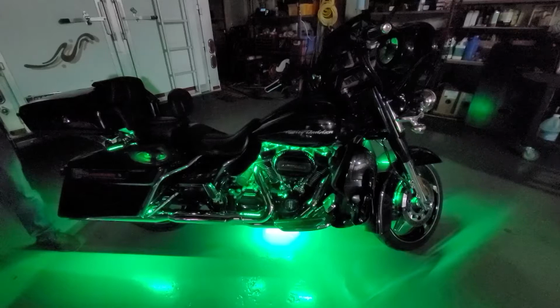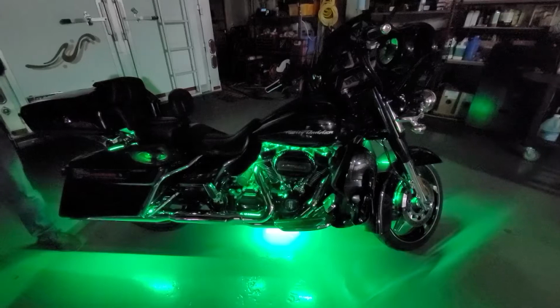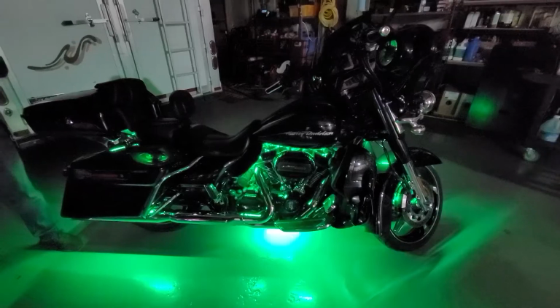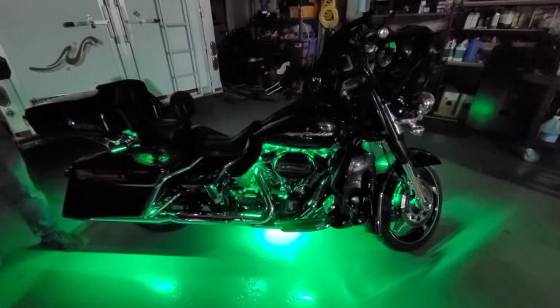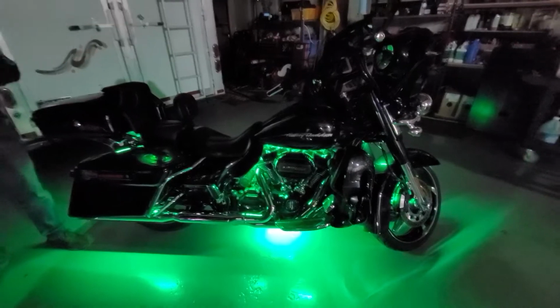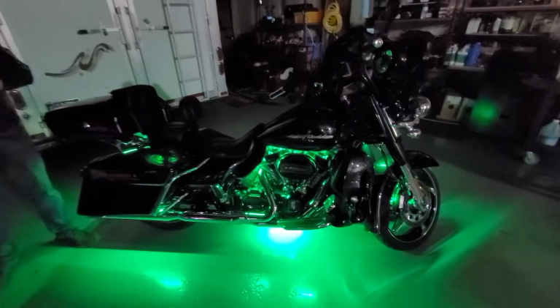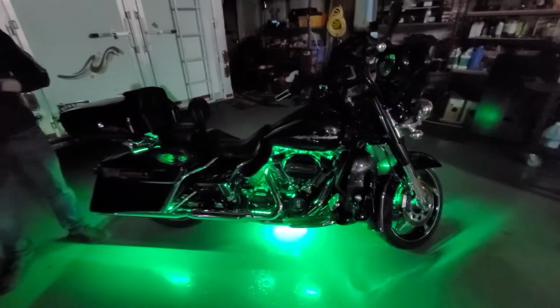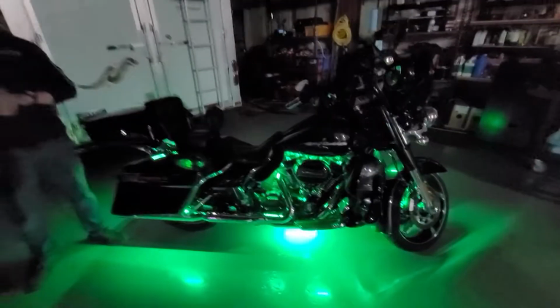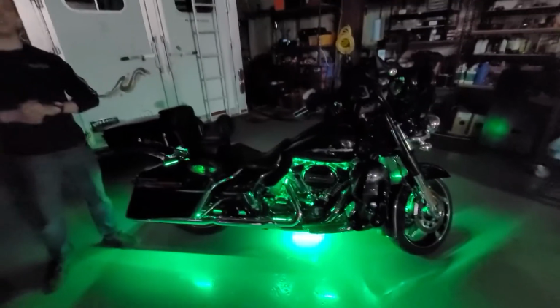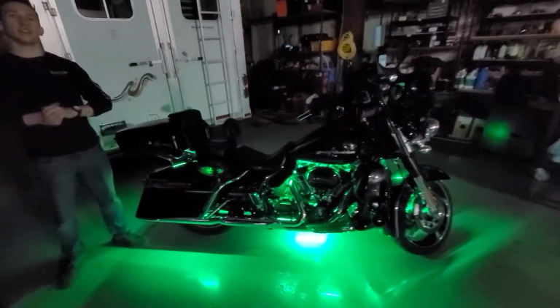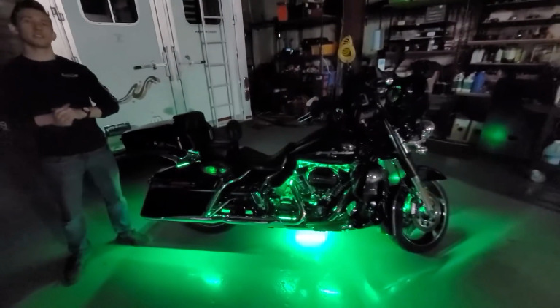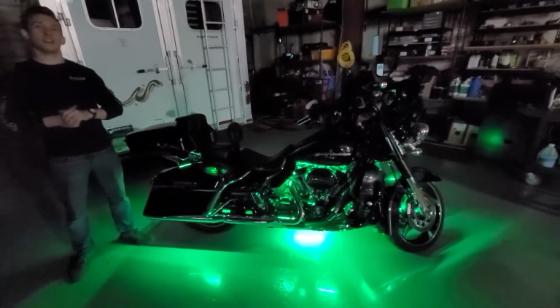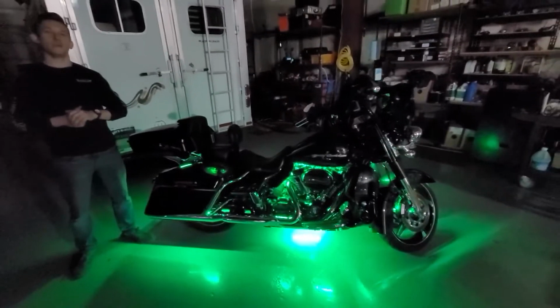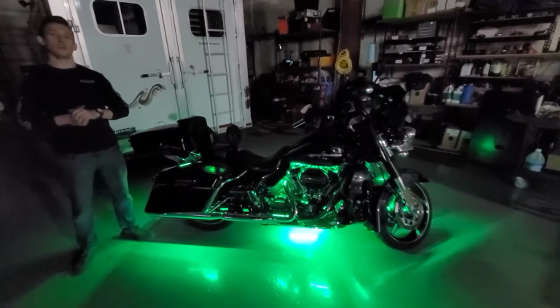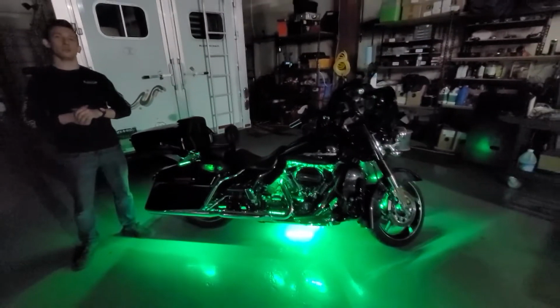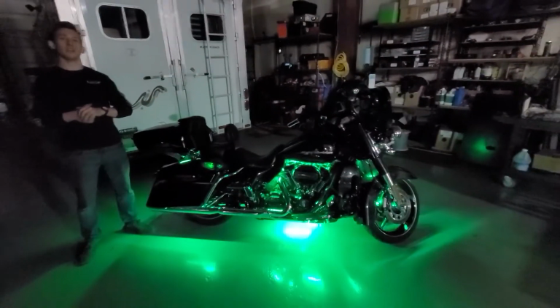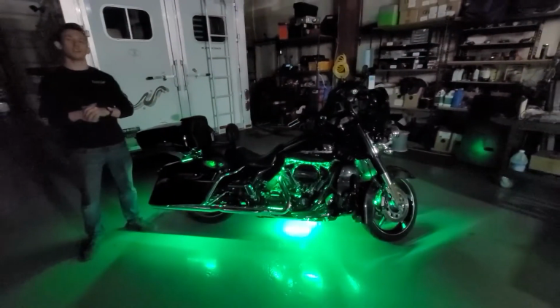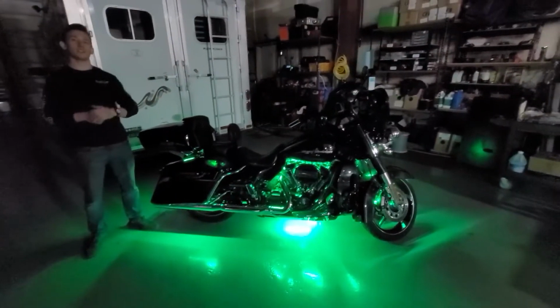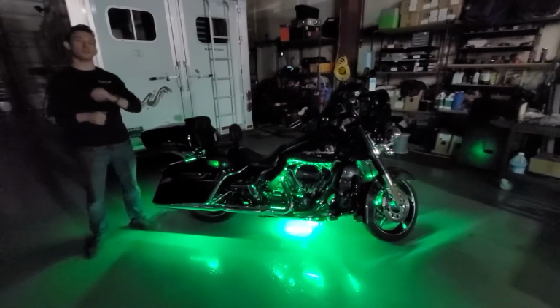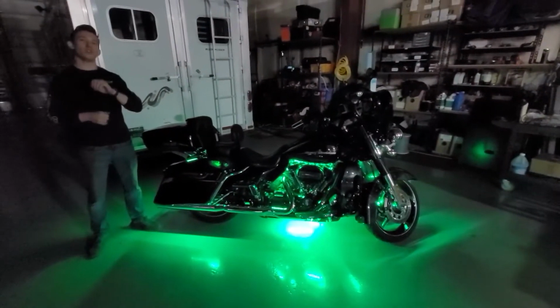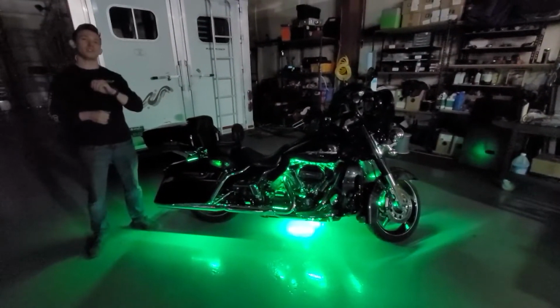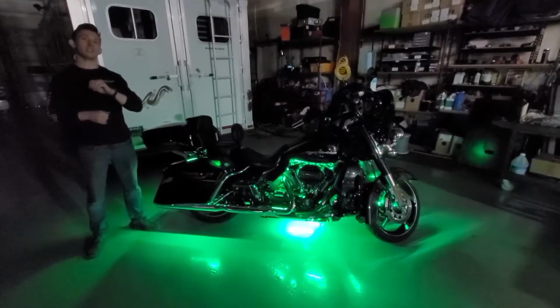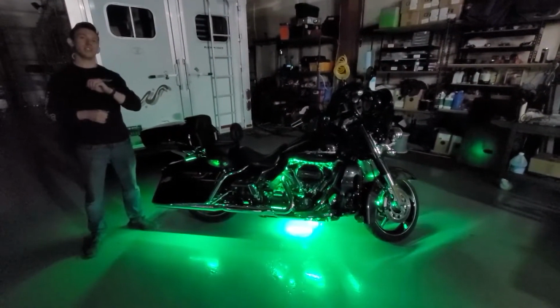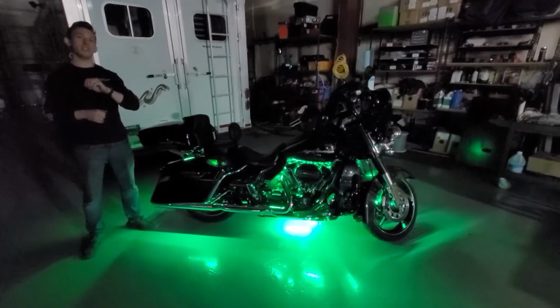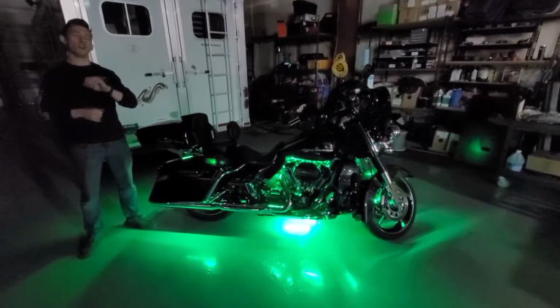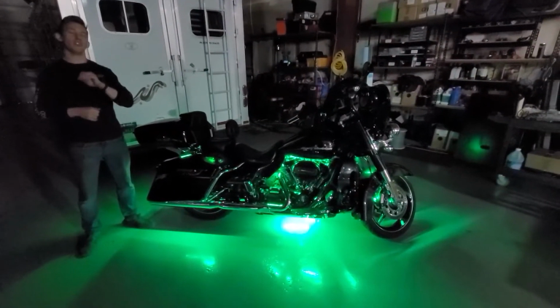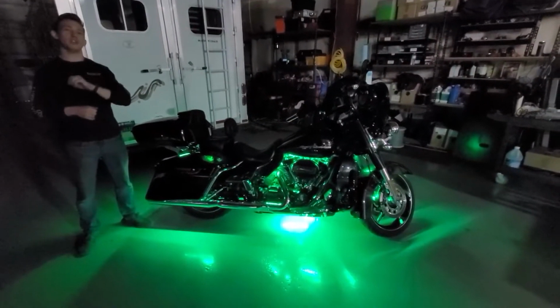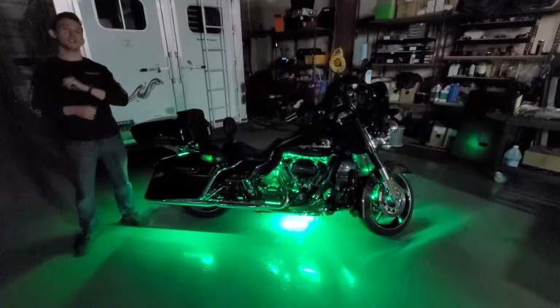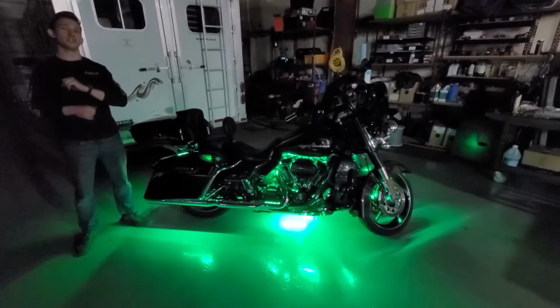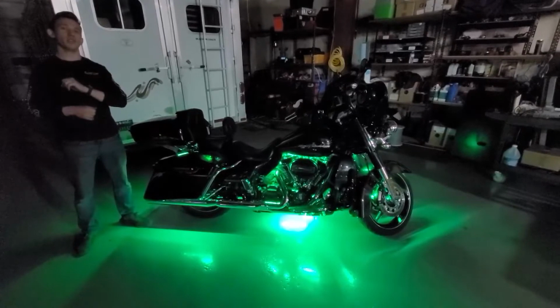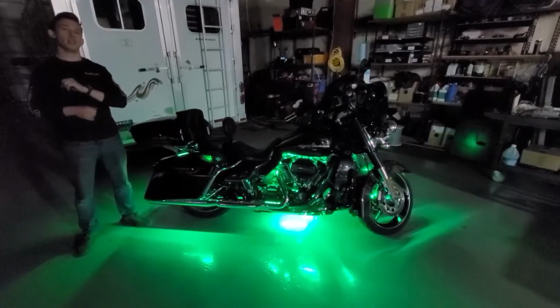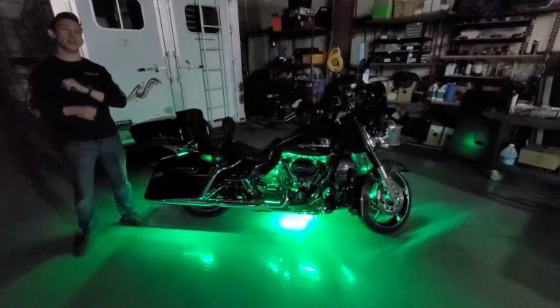What's up guys? Taylor here with Boogie Lights. Today we're going to be taking a look at this 2017 Harley Davidson Street Glide.